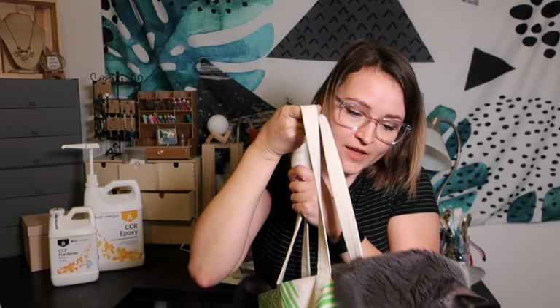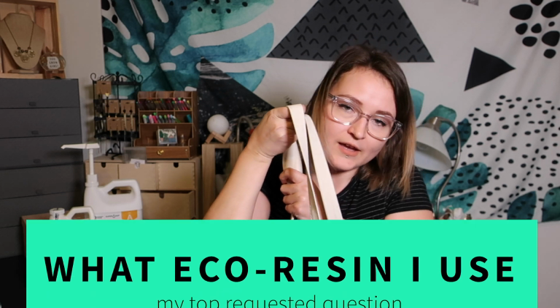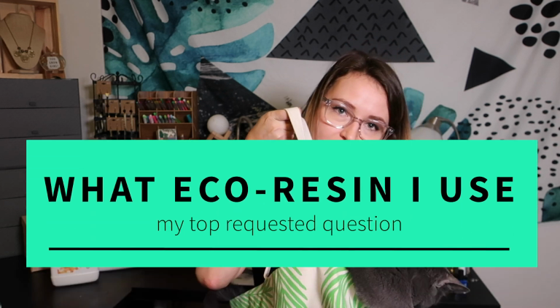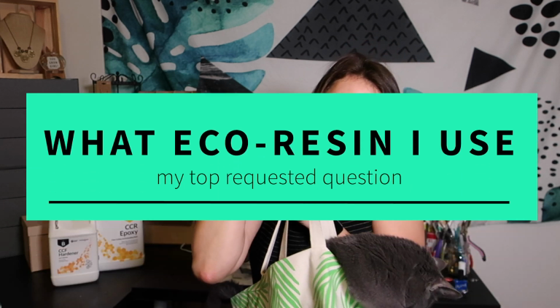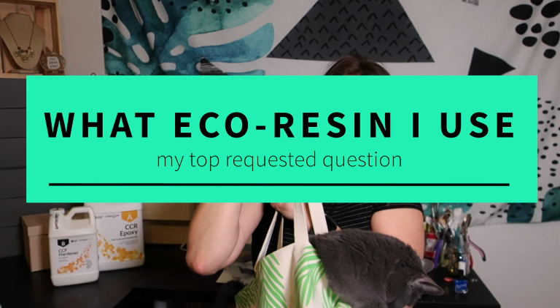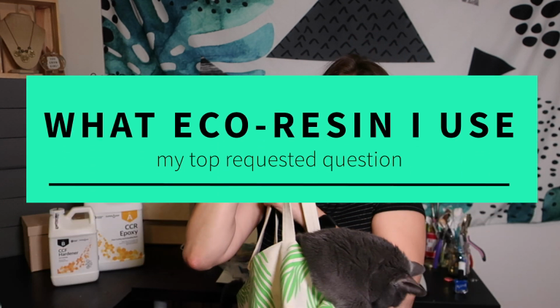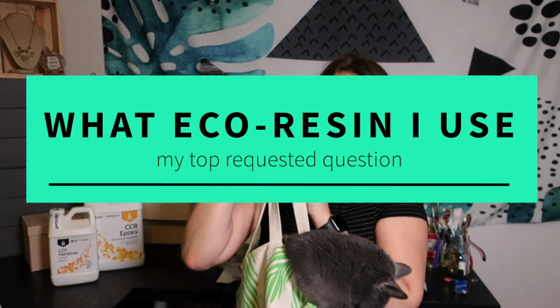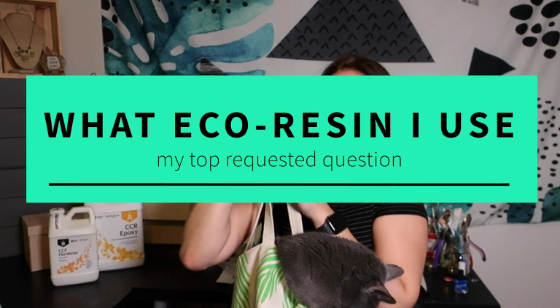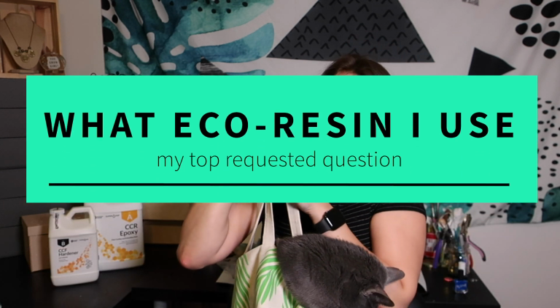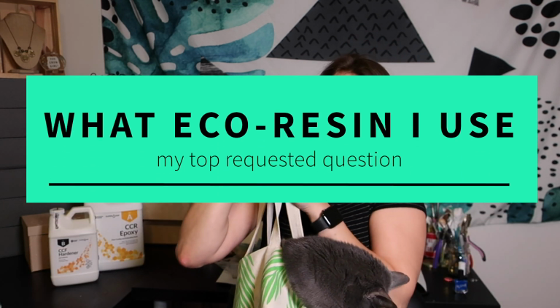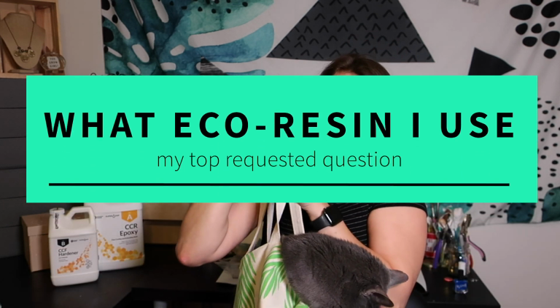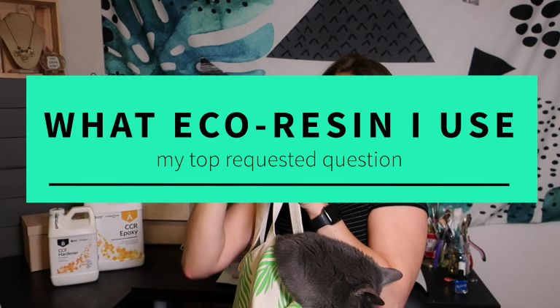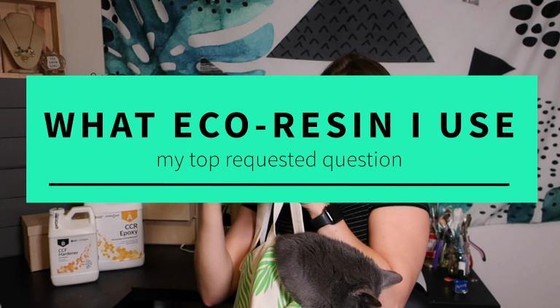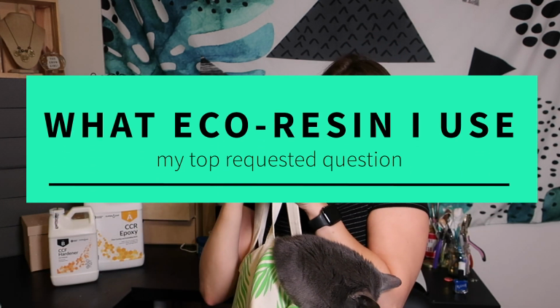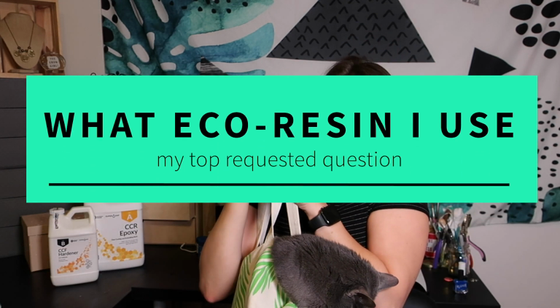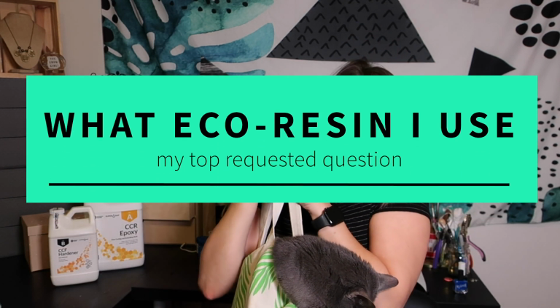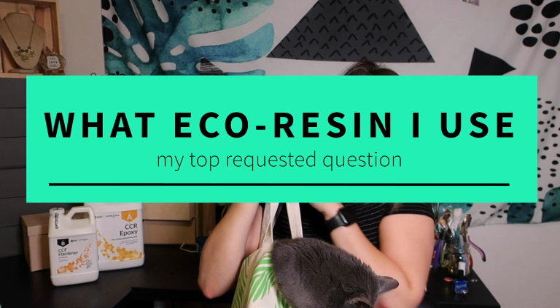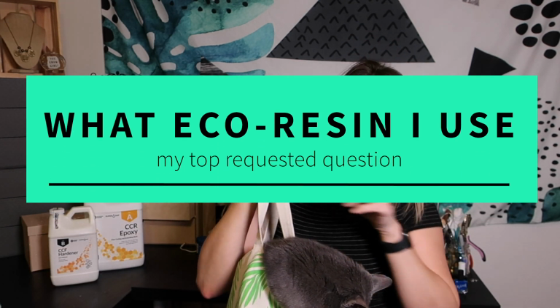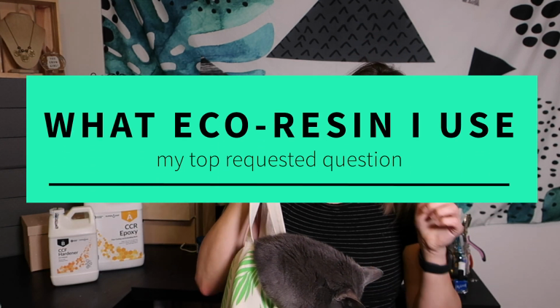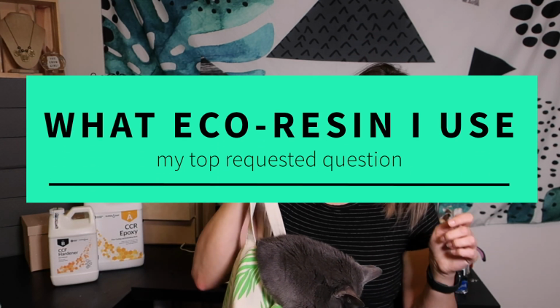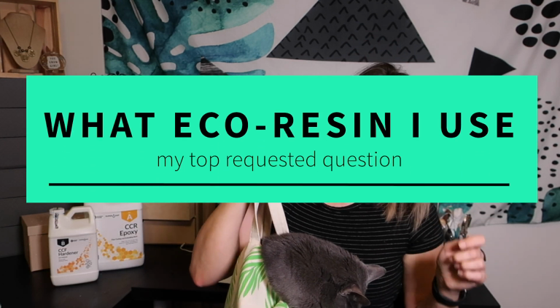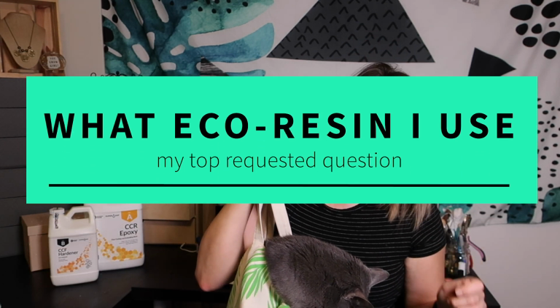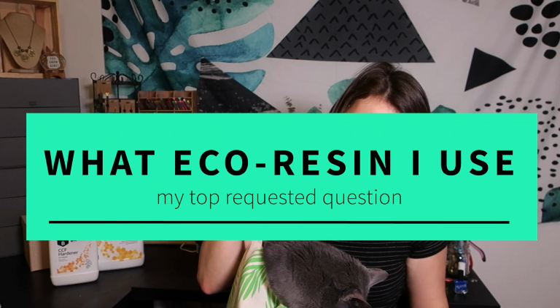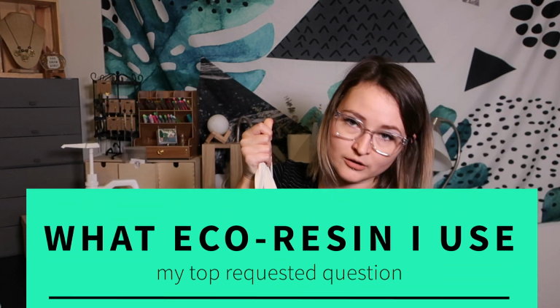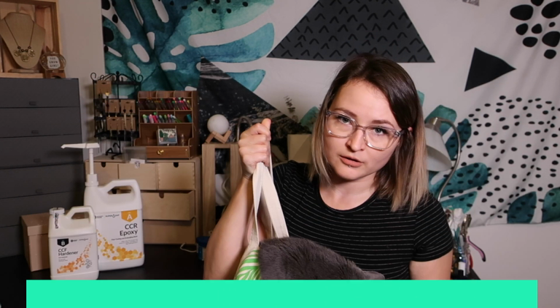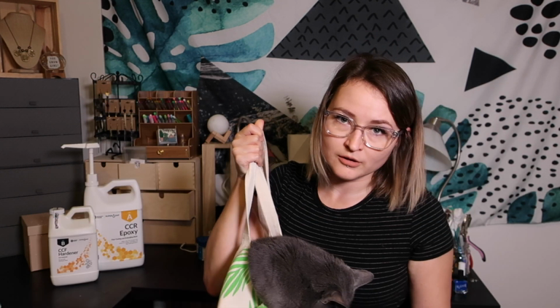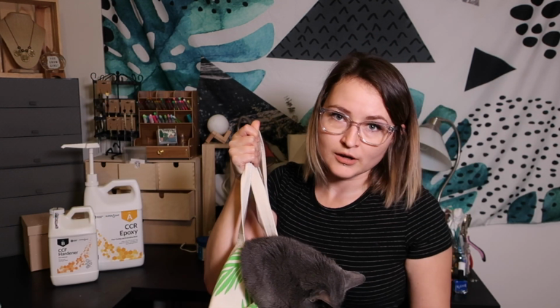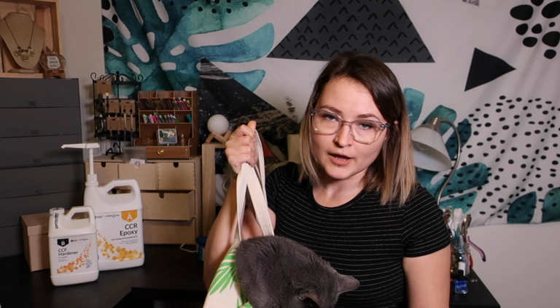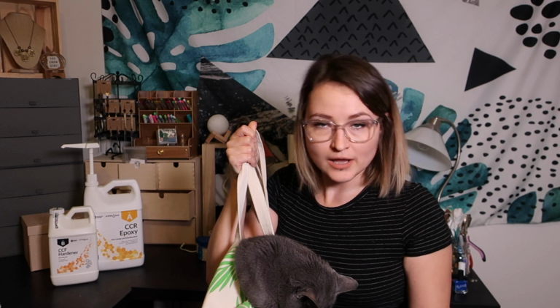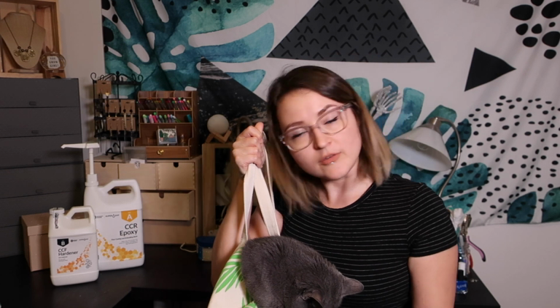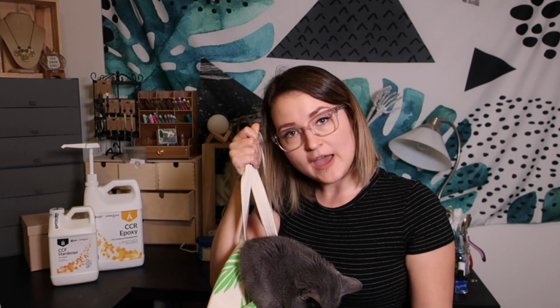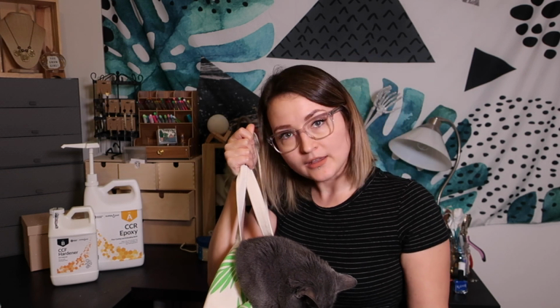Hey guys, today we'll be letting the cat out of the bag.